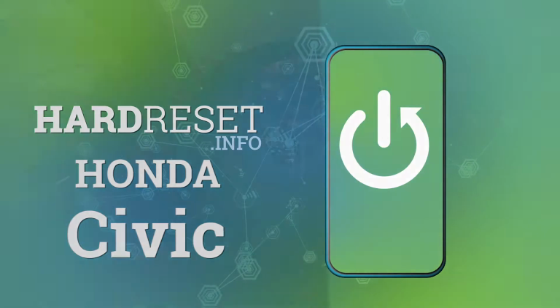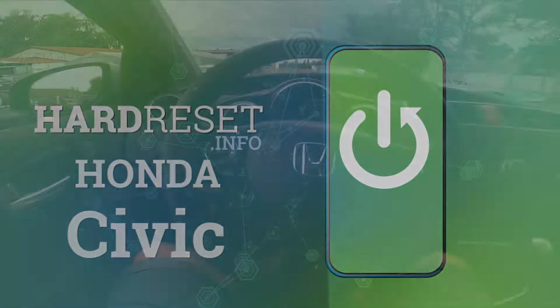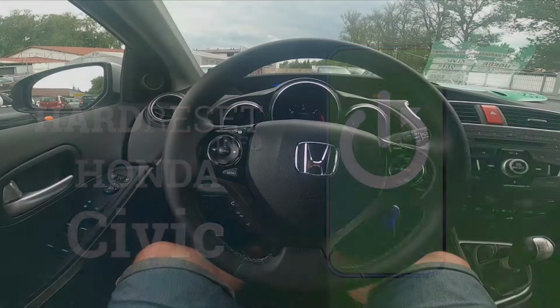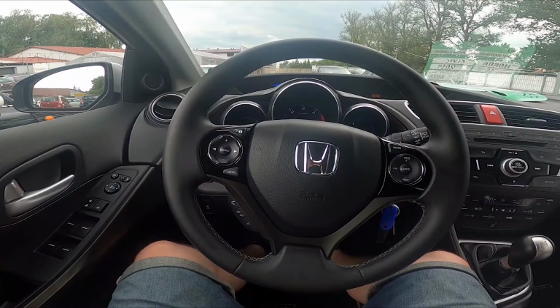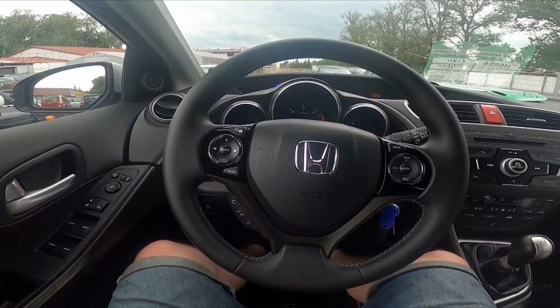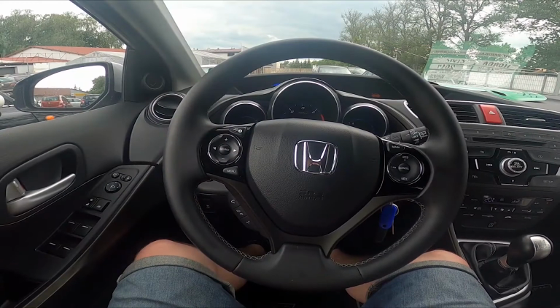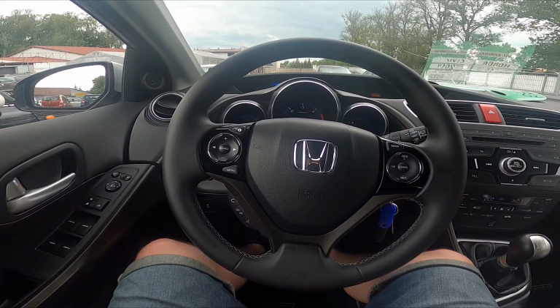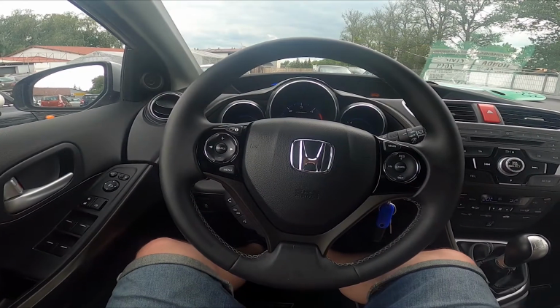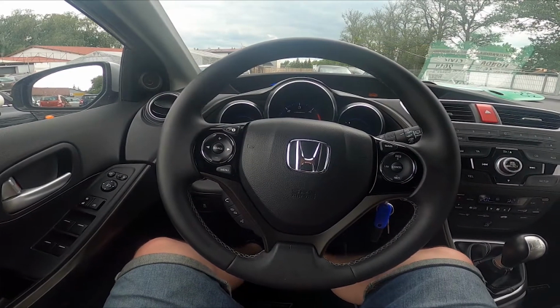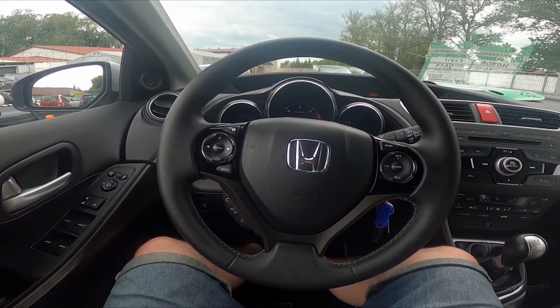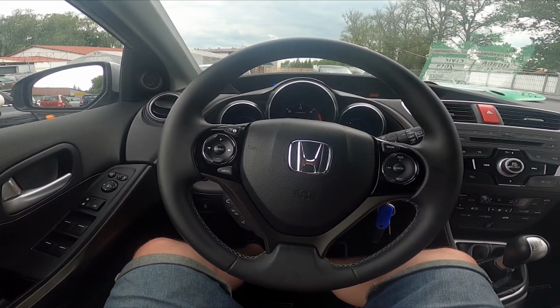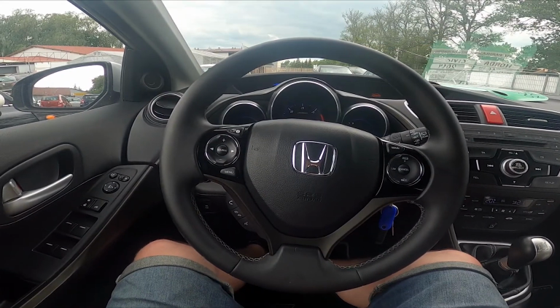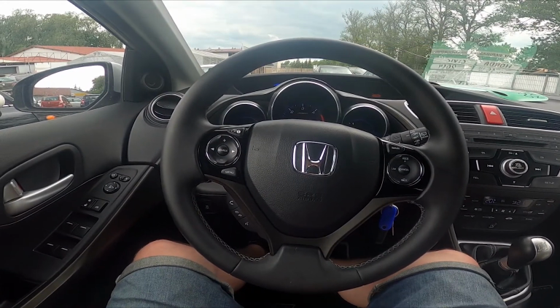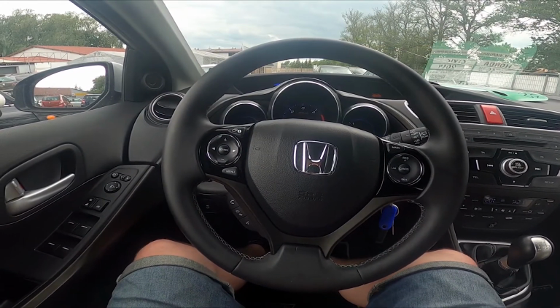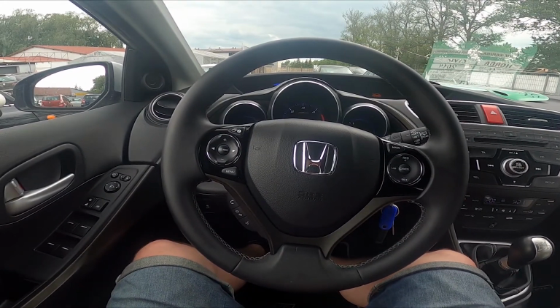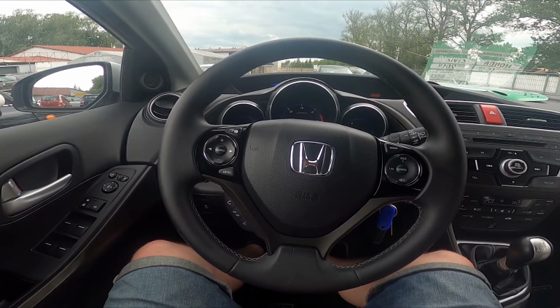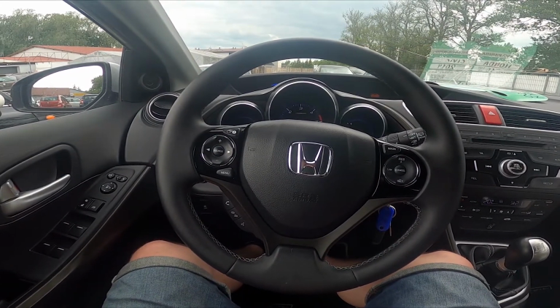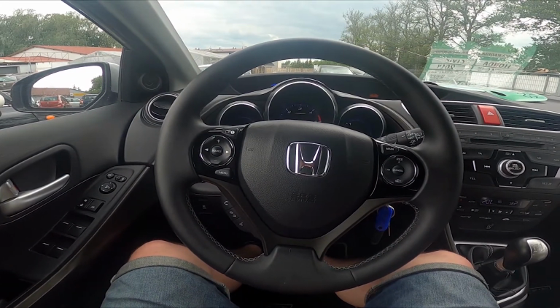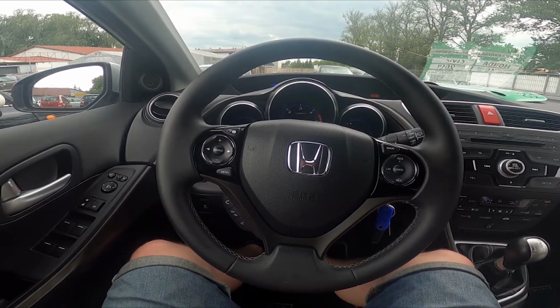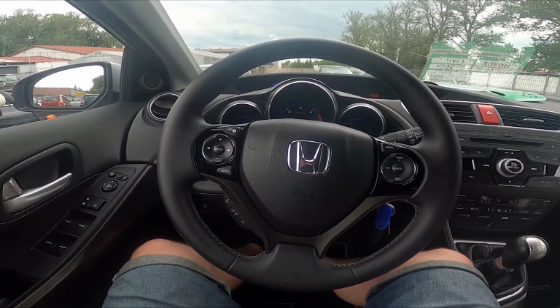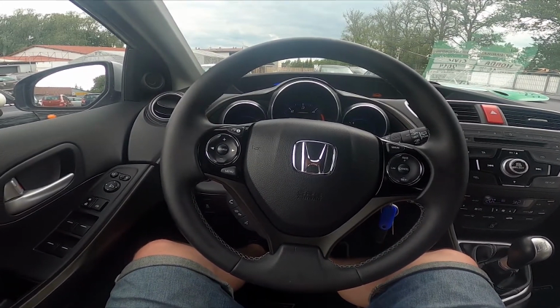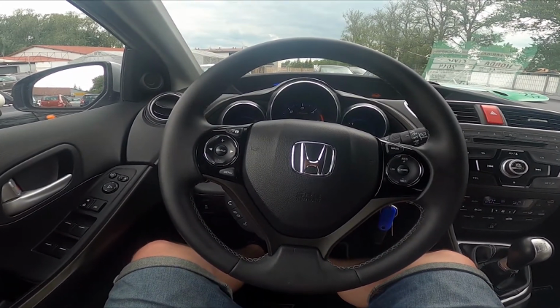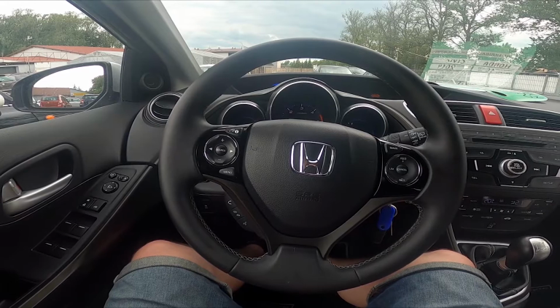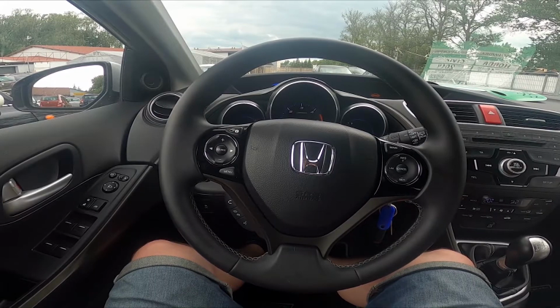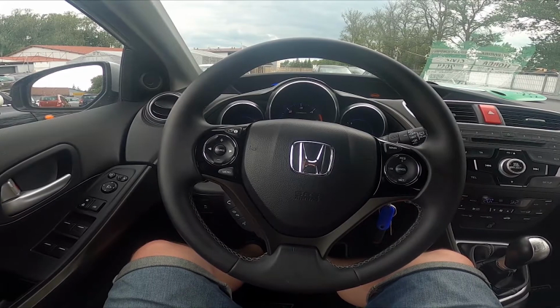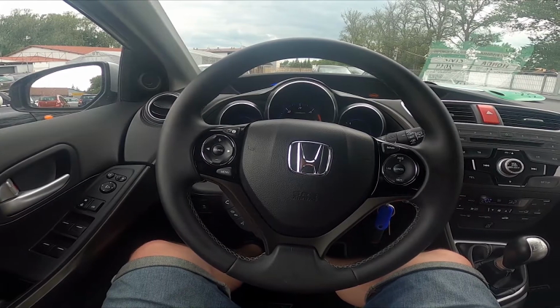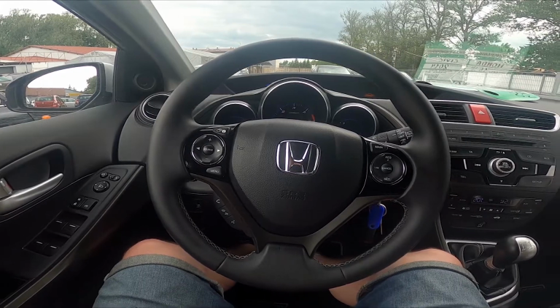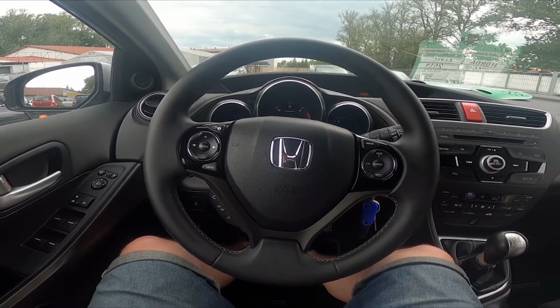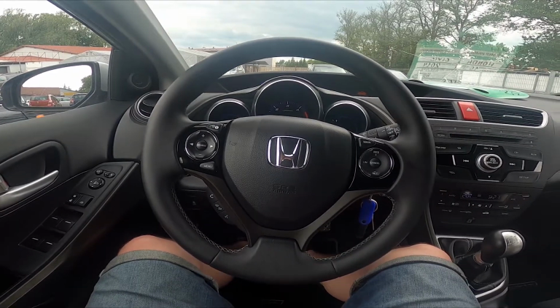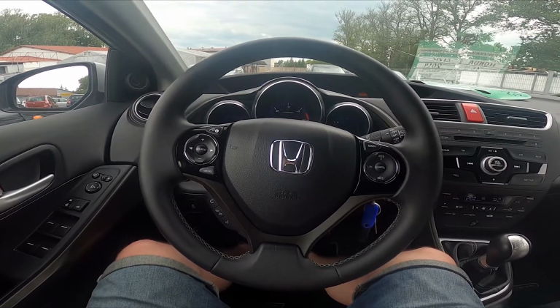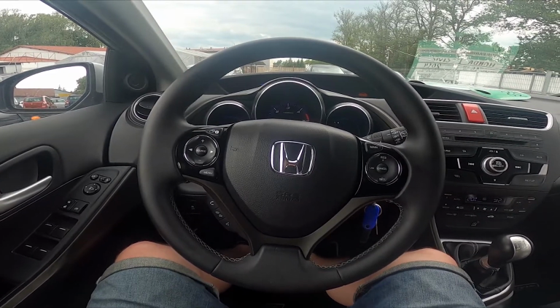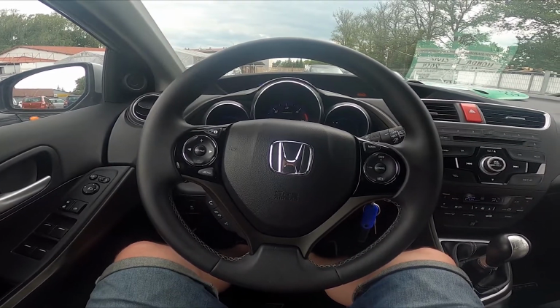Hello, today I'm in a Honda Civic. In this video I'll show you how to change airflow temperature.